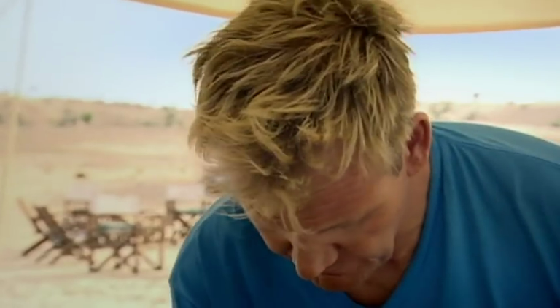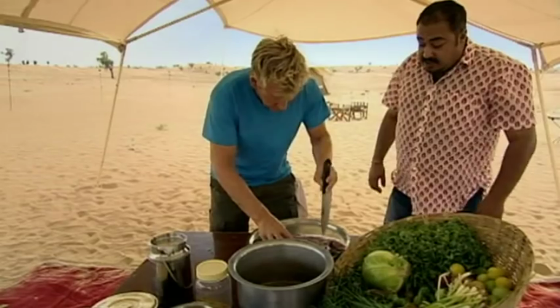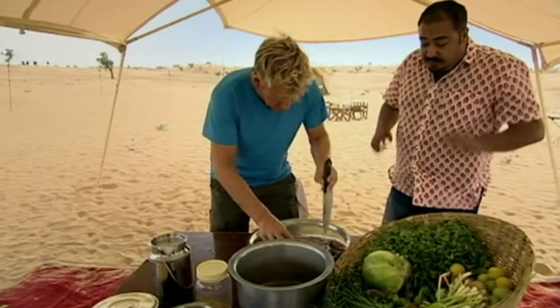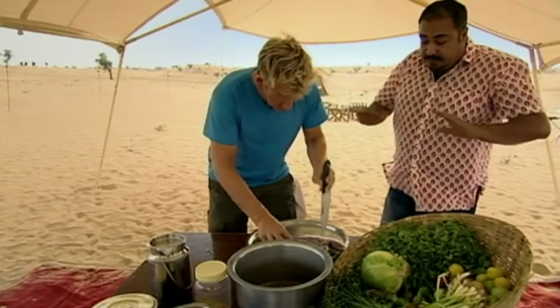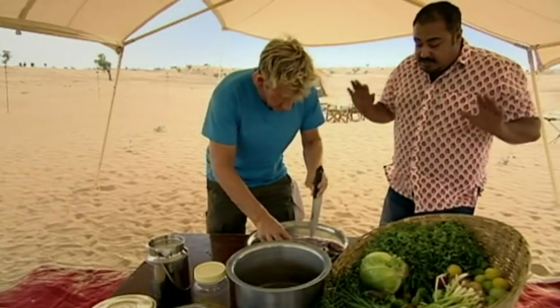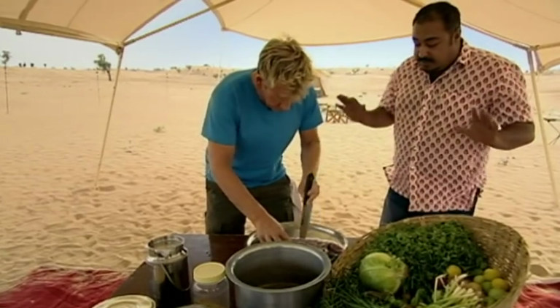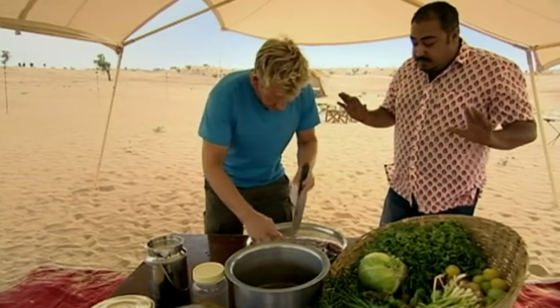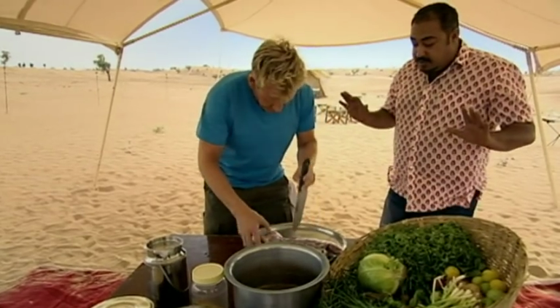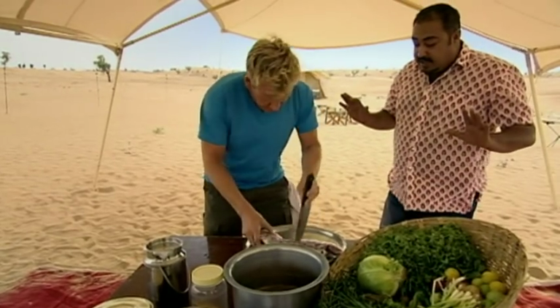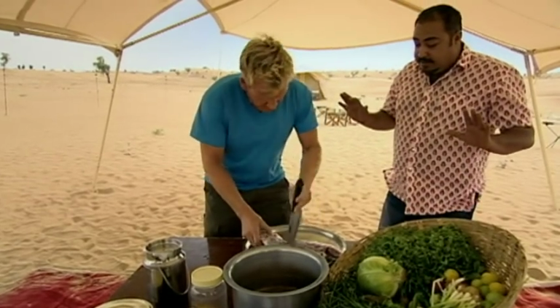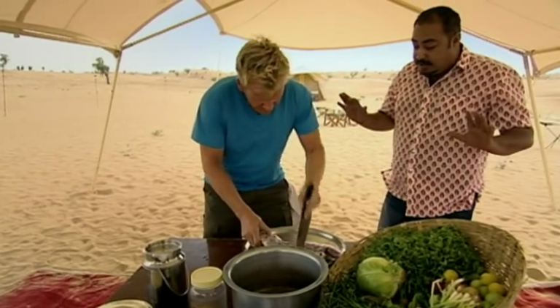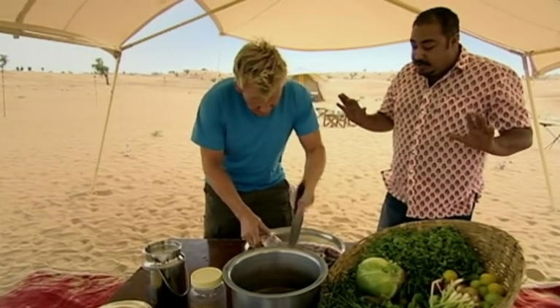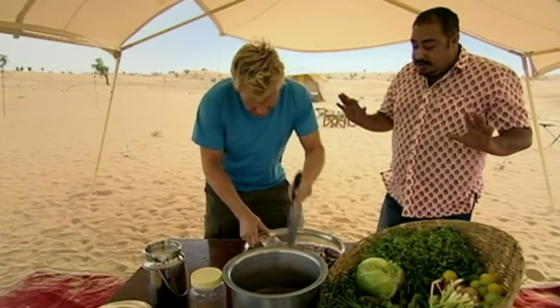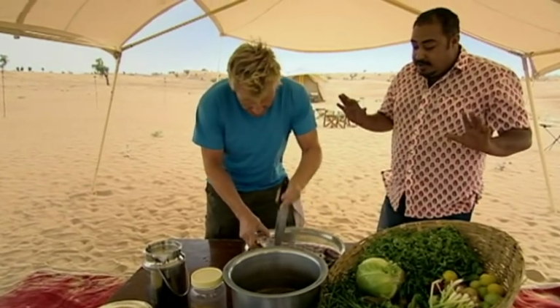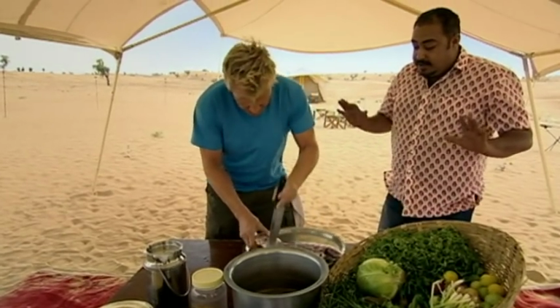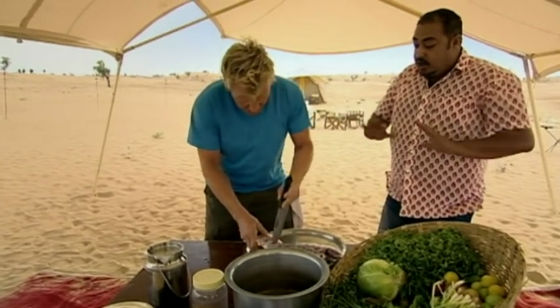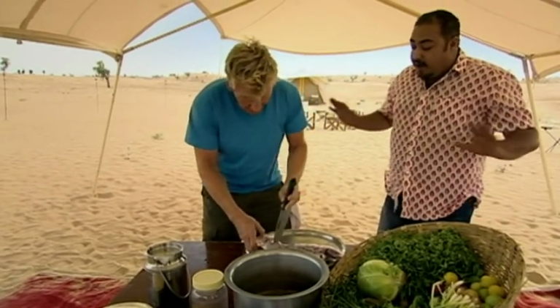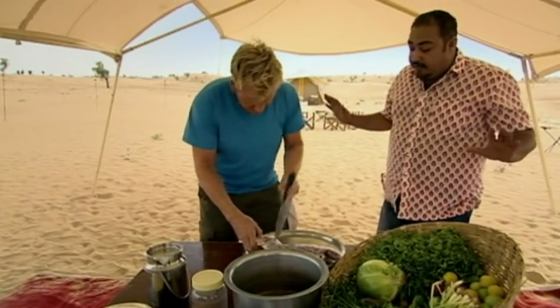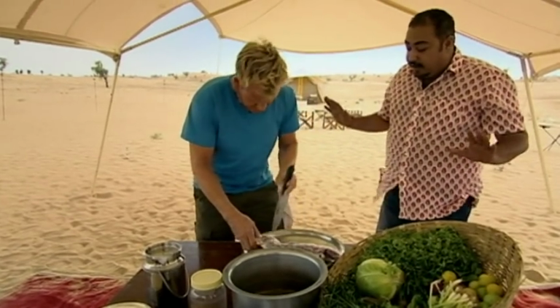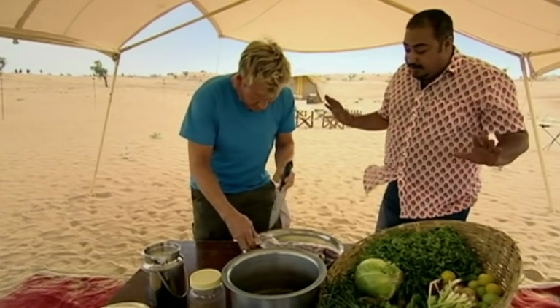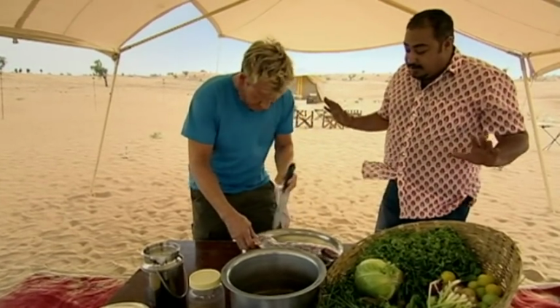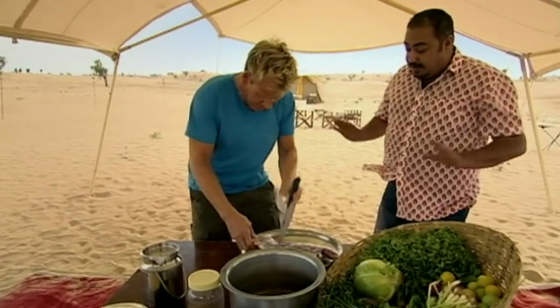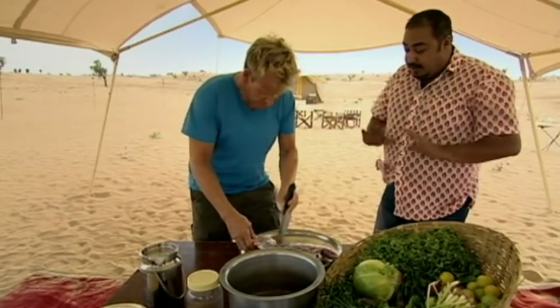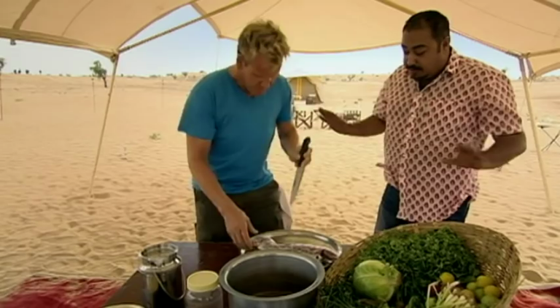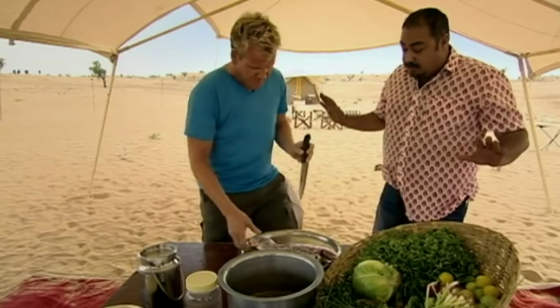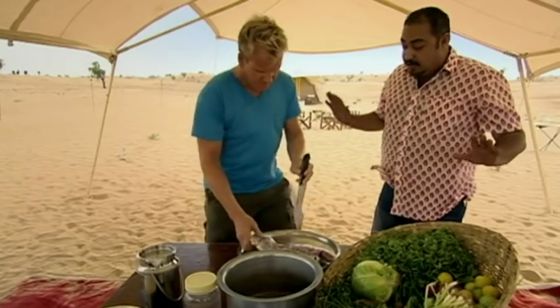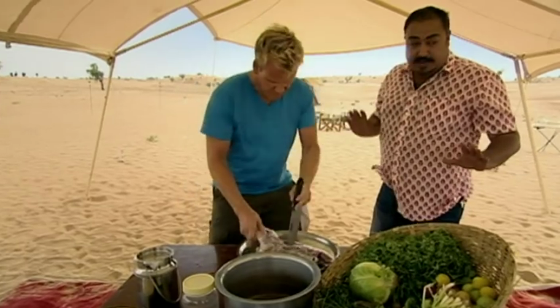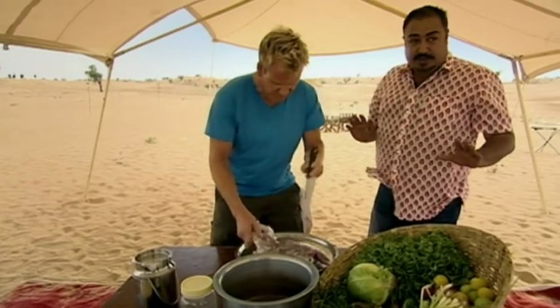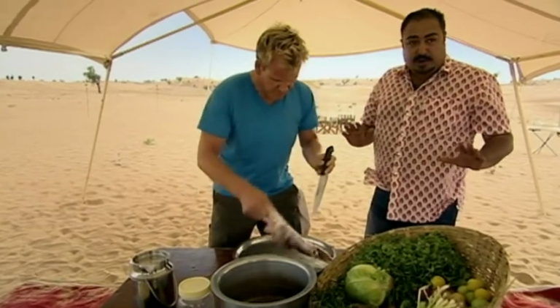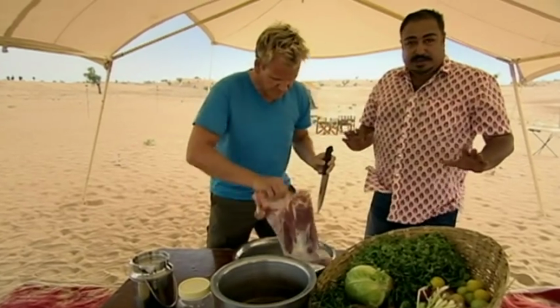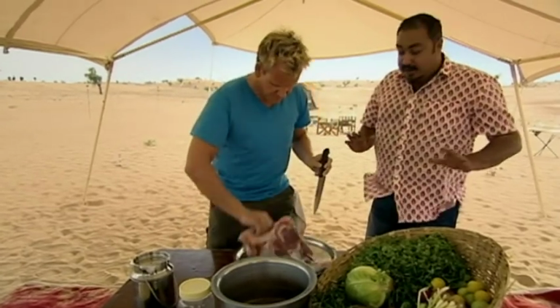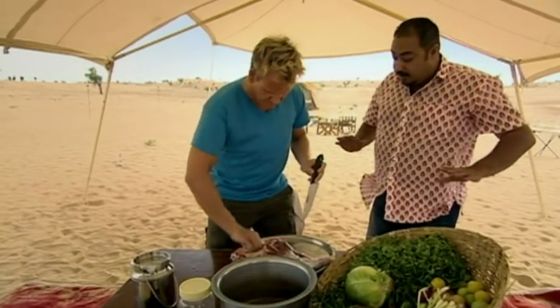It's very basic. There's nothing much. There's no finery in this, as they call it in India.